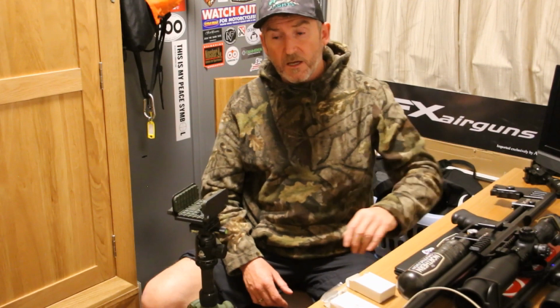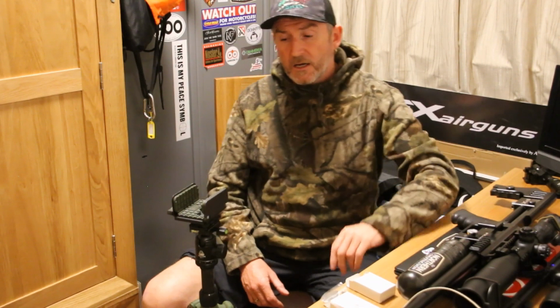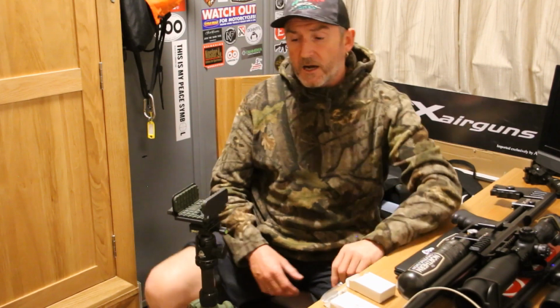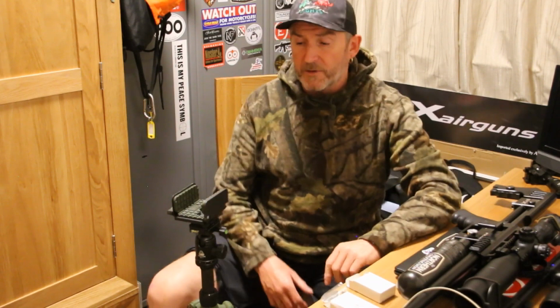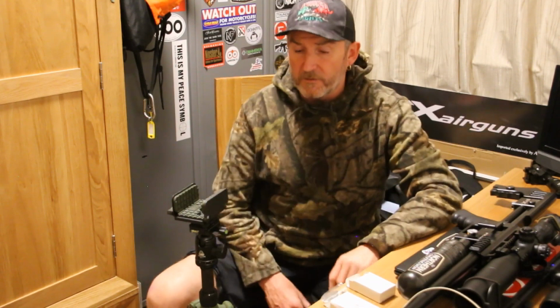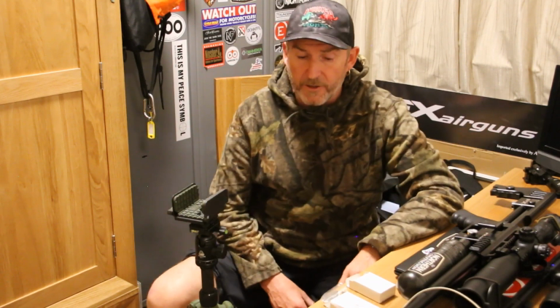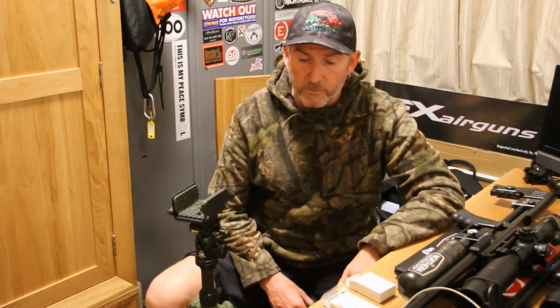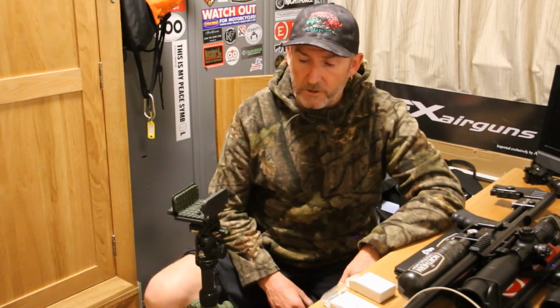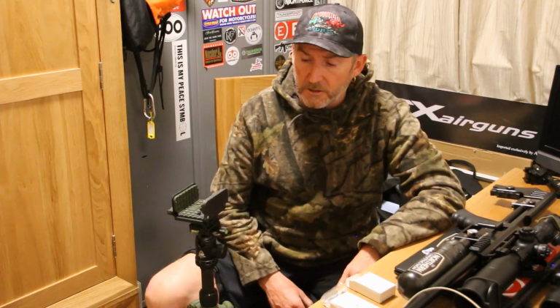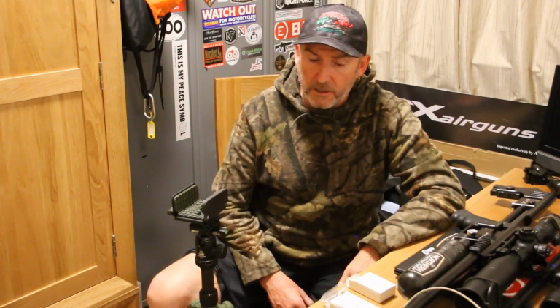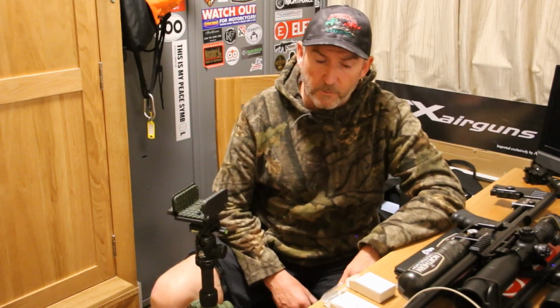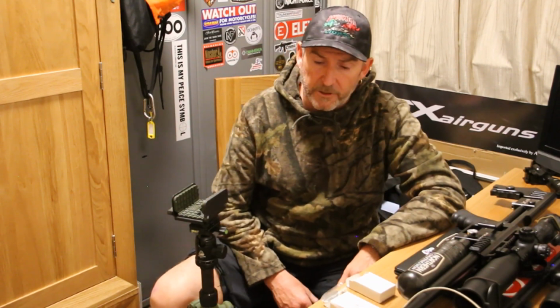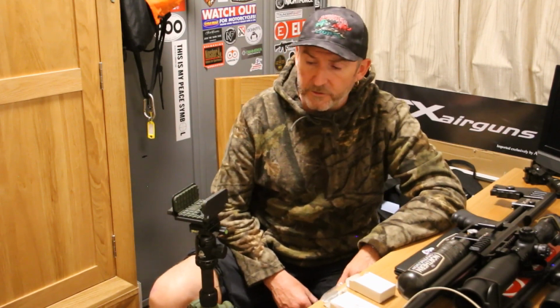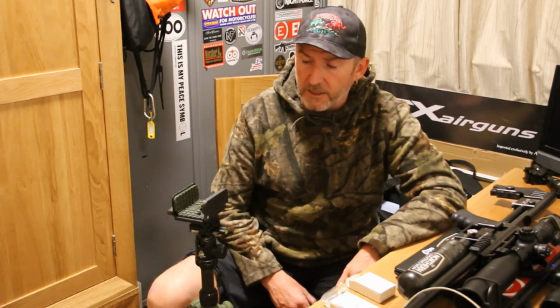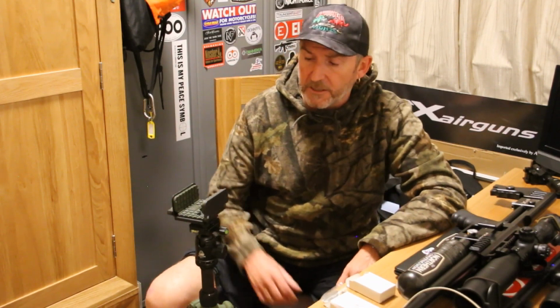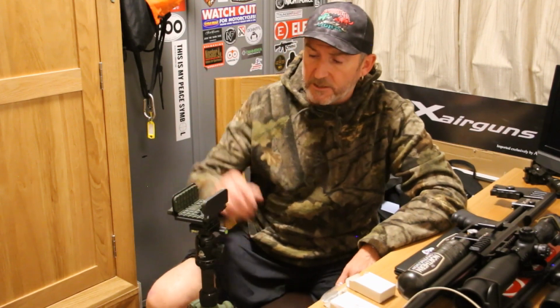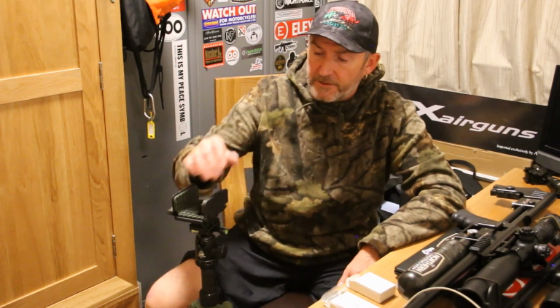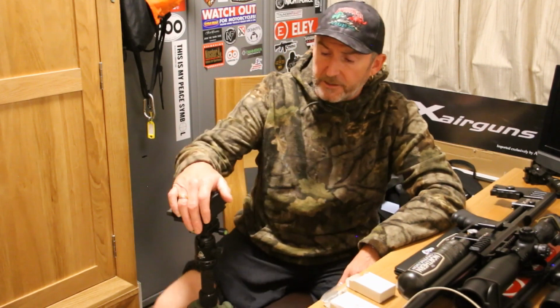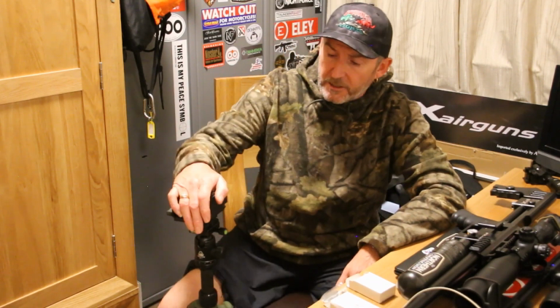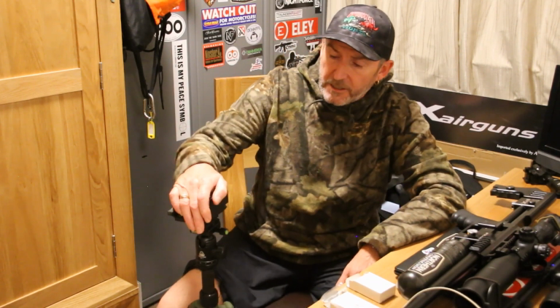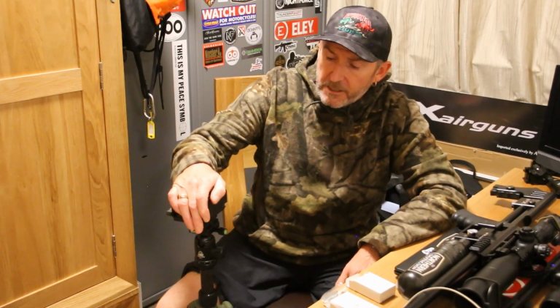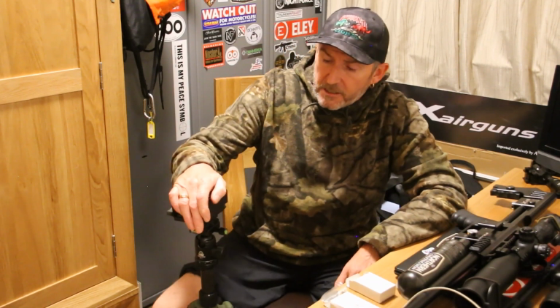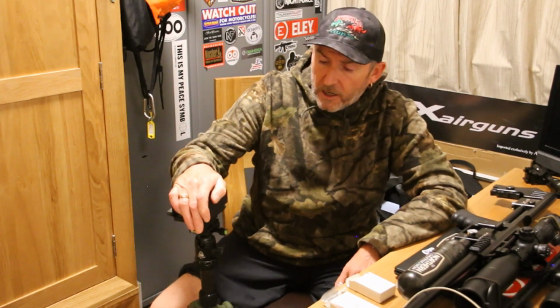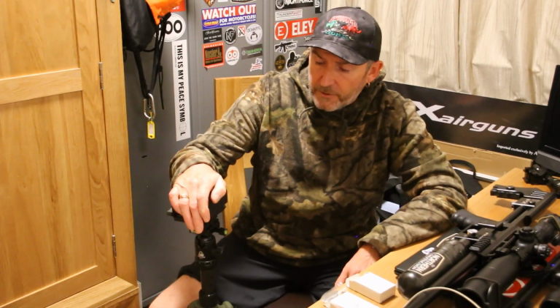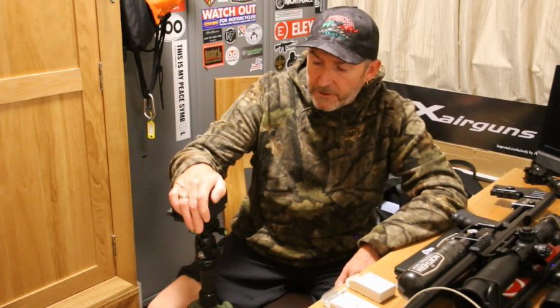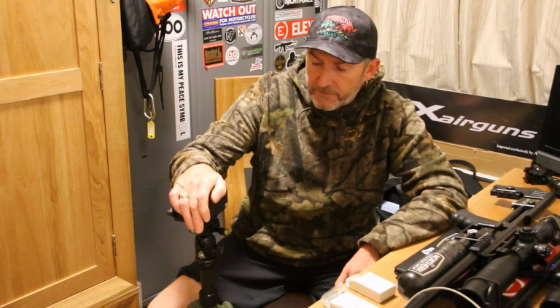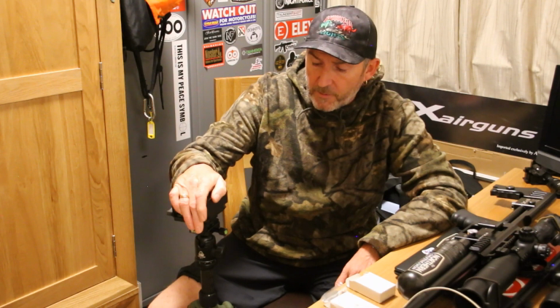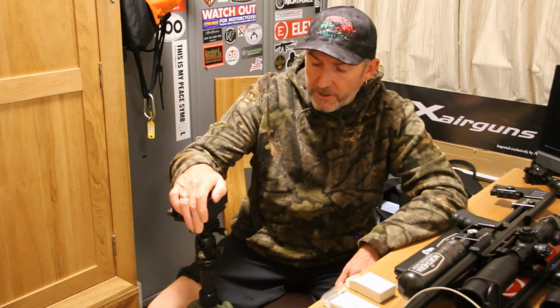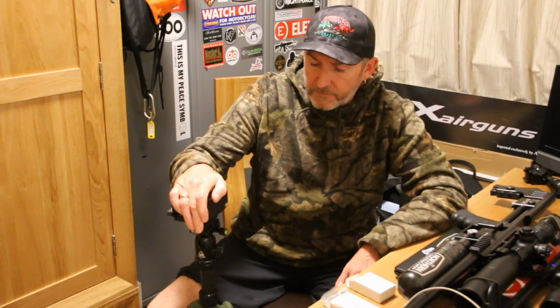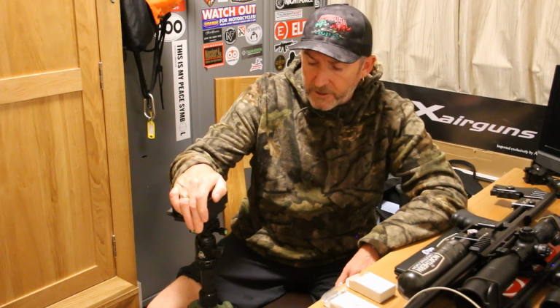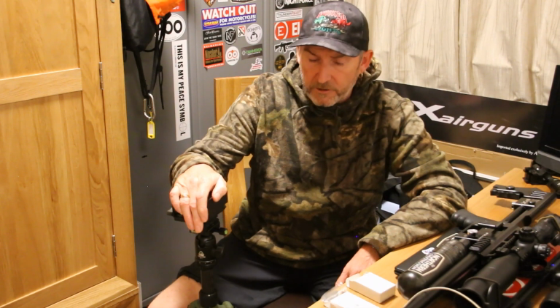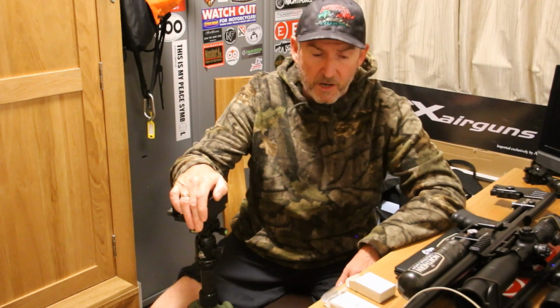Hi, I'm Igor from Airgun World. I'm looking at Wicked Hunting Lights and the carbon fibre recon tripod.